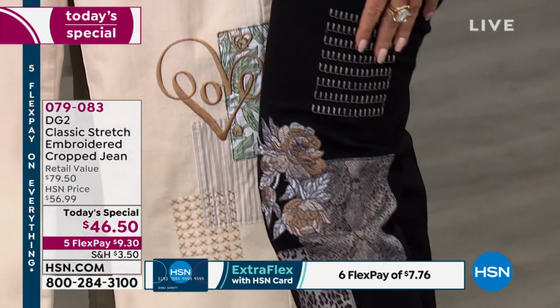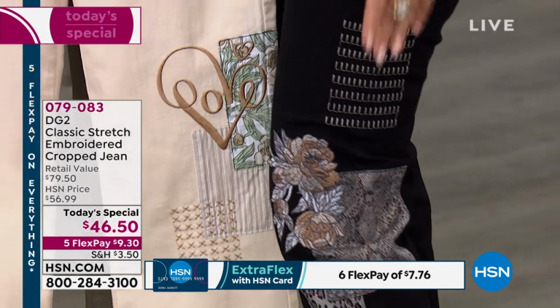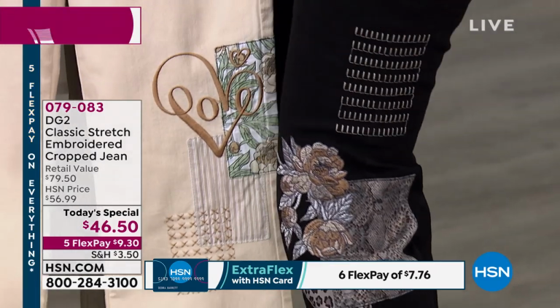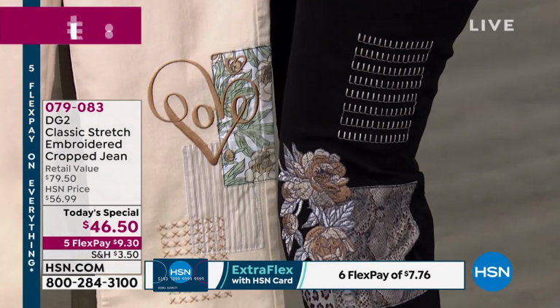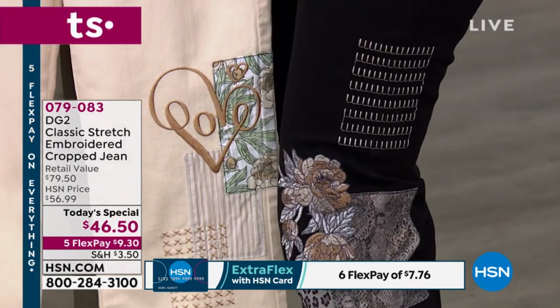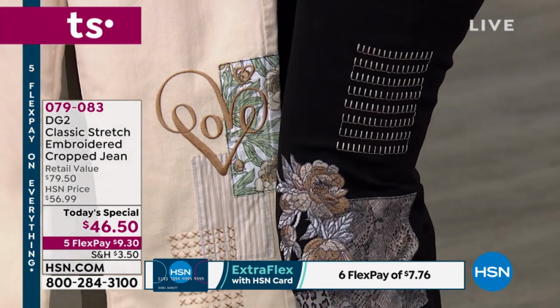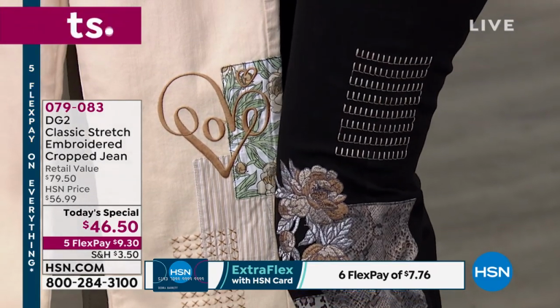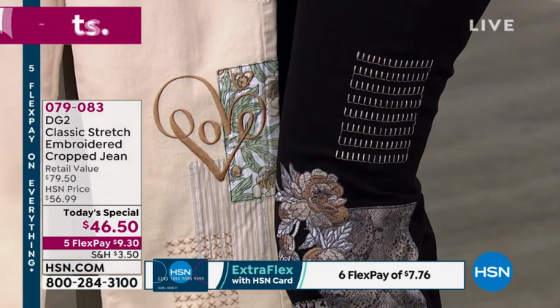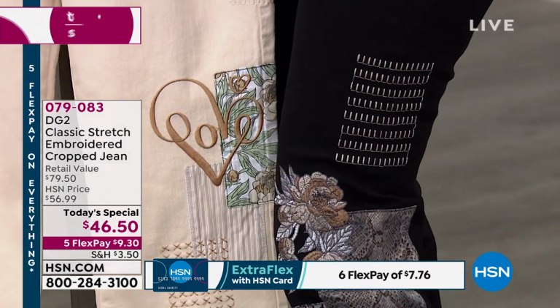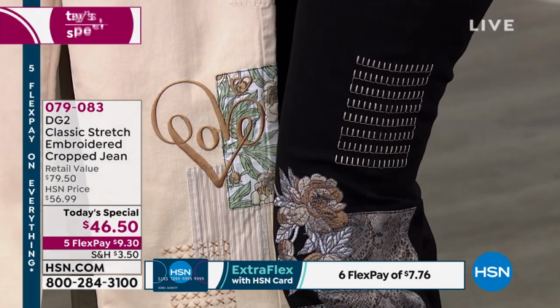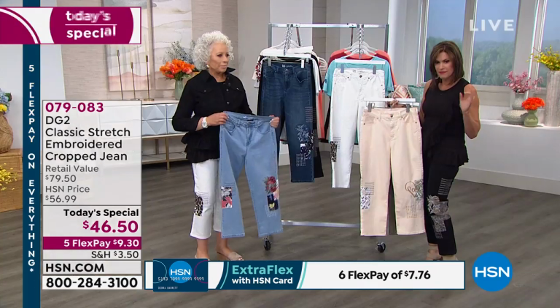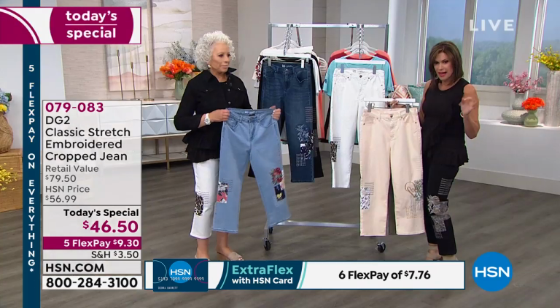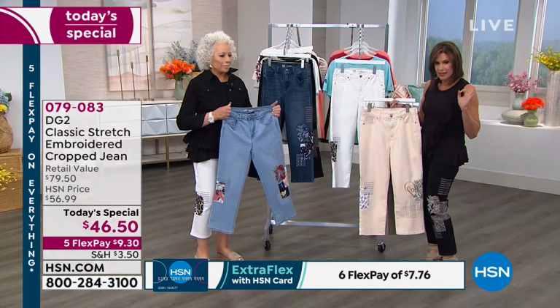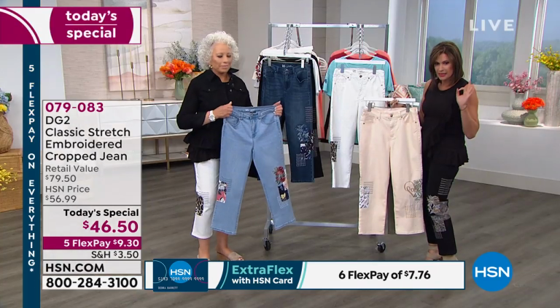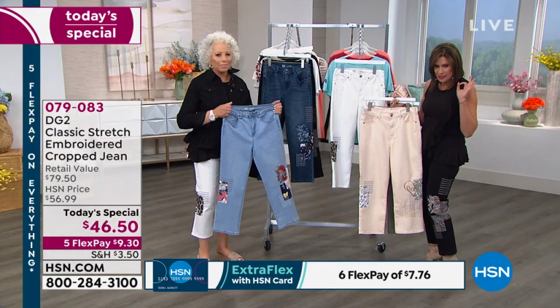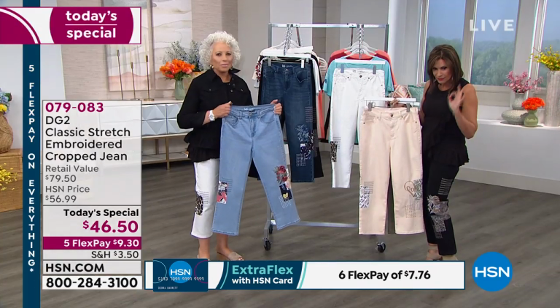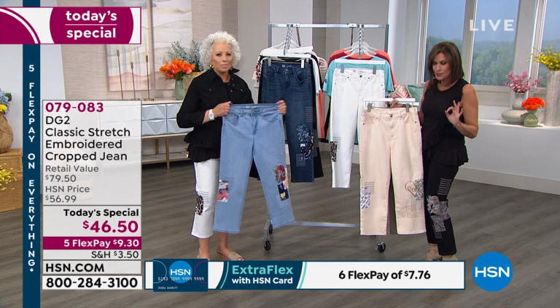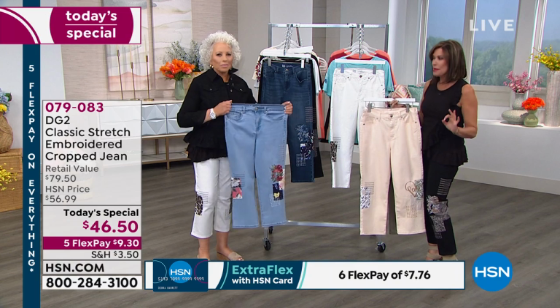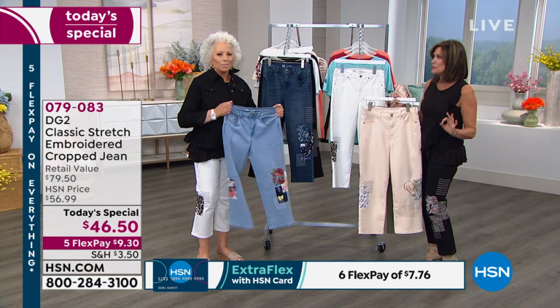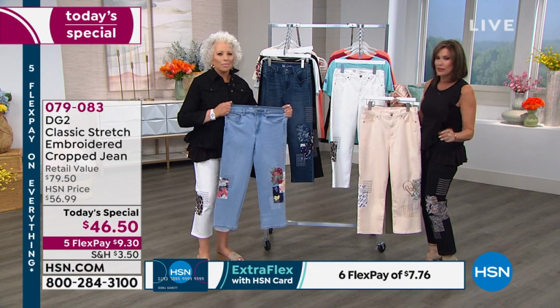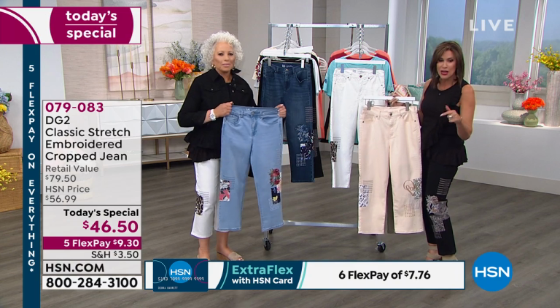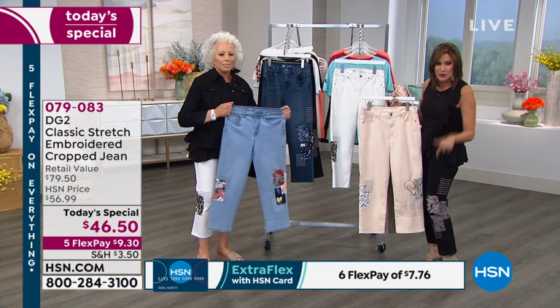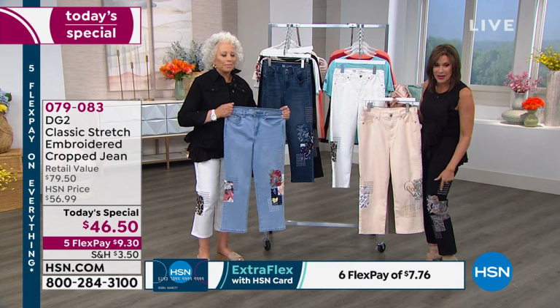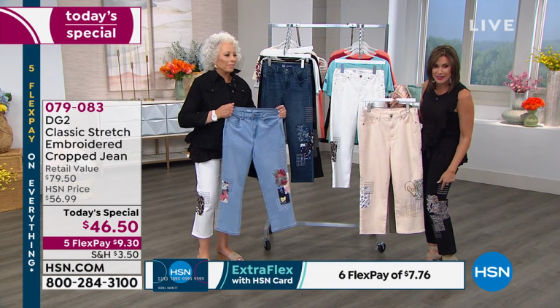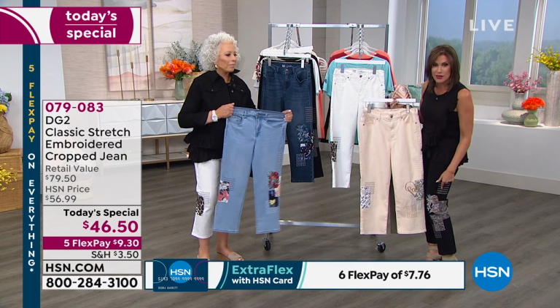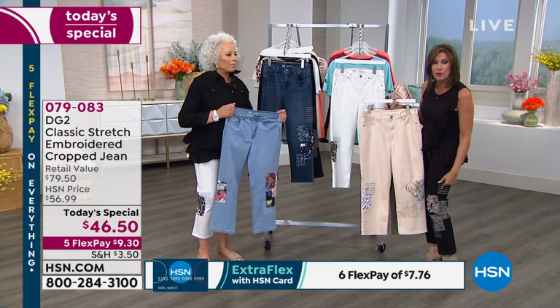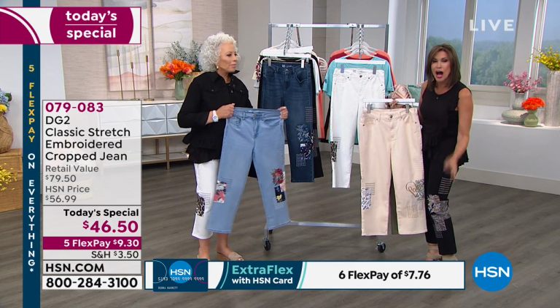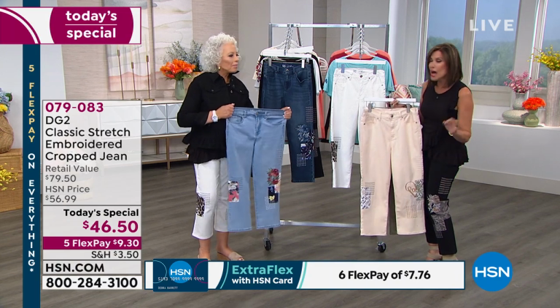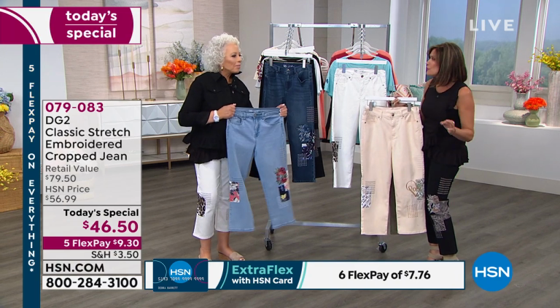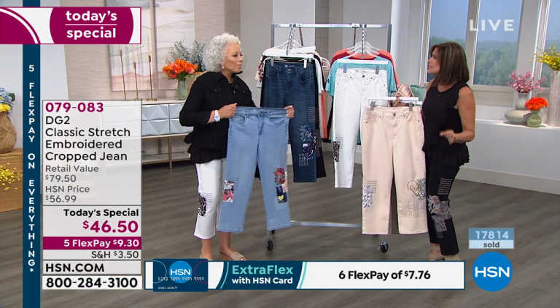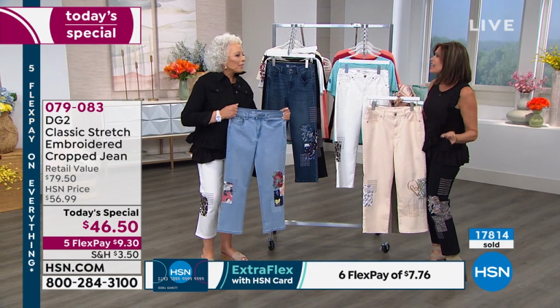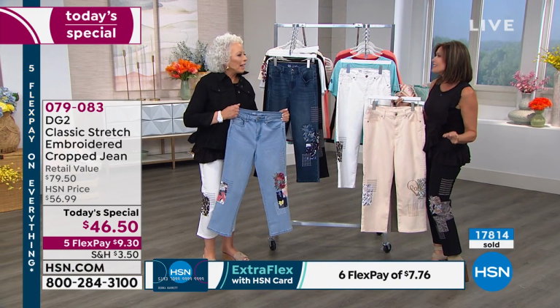Five flex payments on all things Diane Gilman — five flex payments mean you get these home under $10.